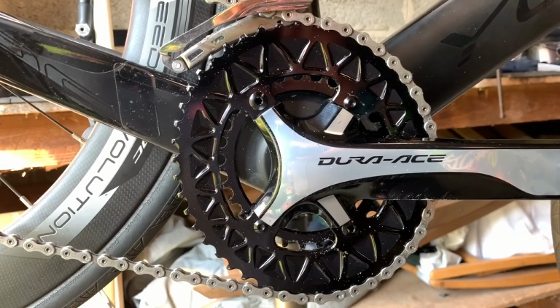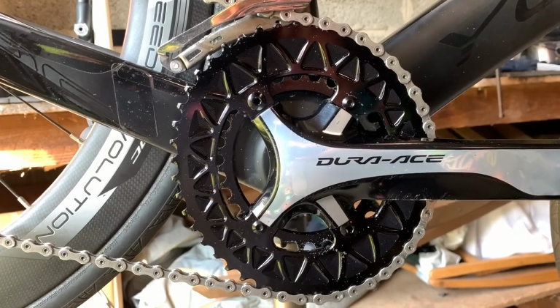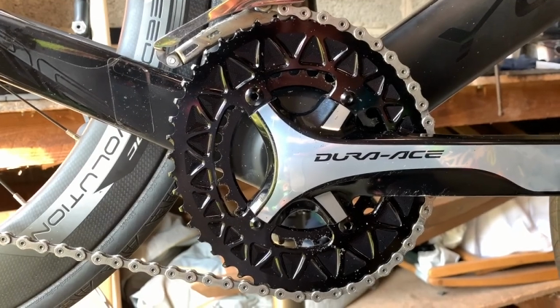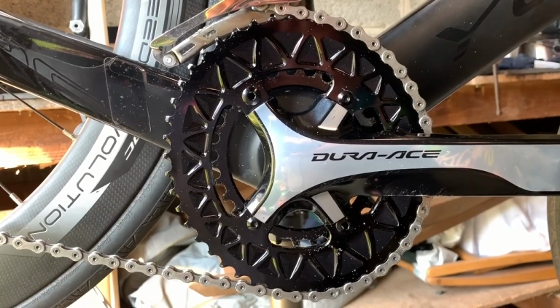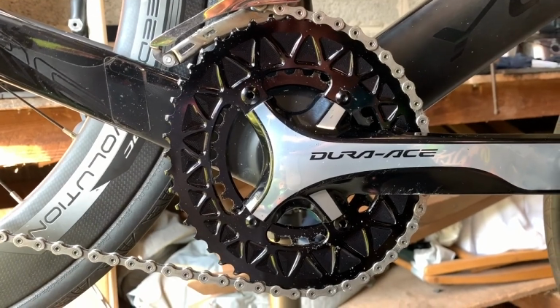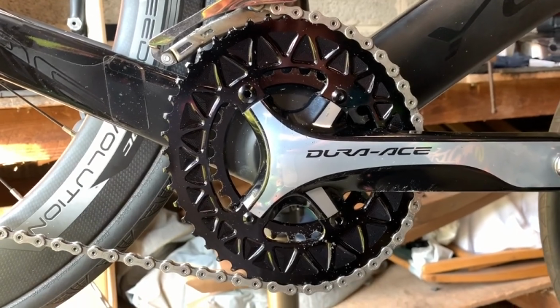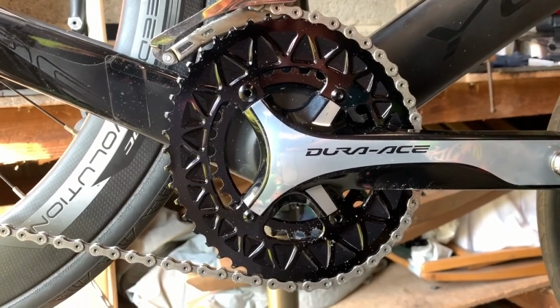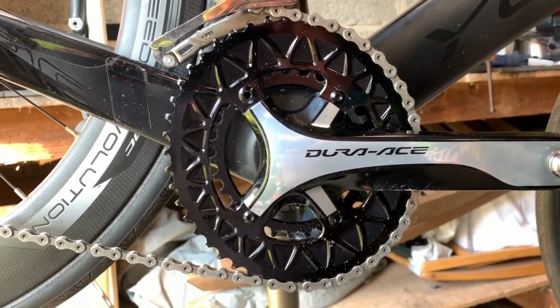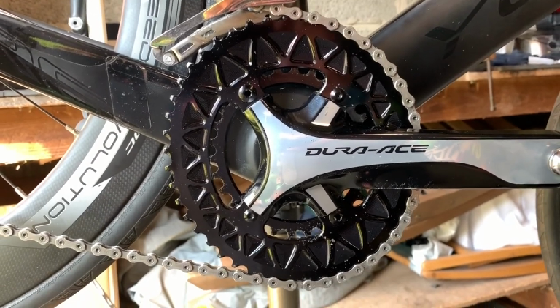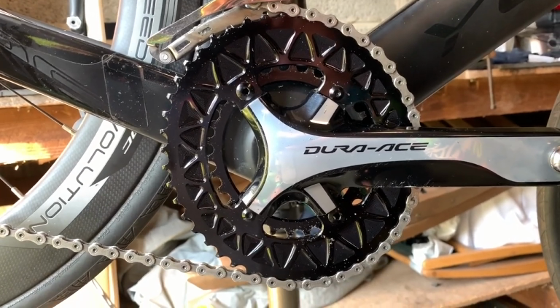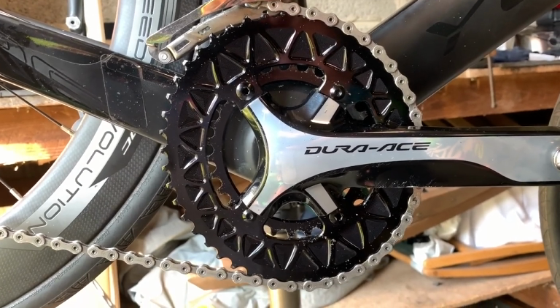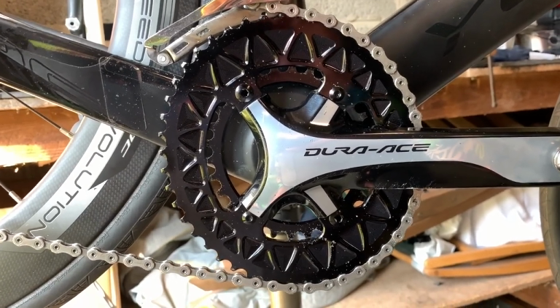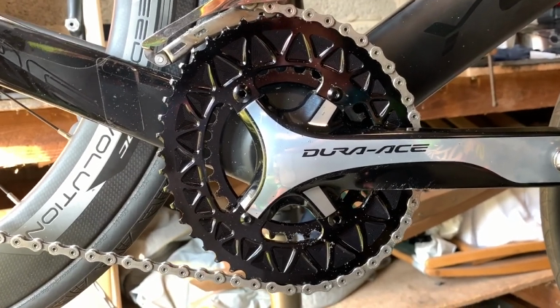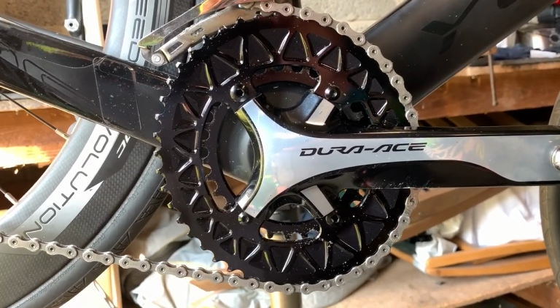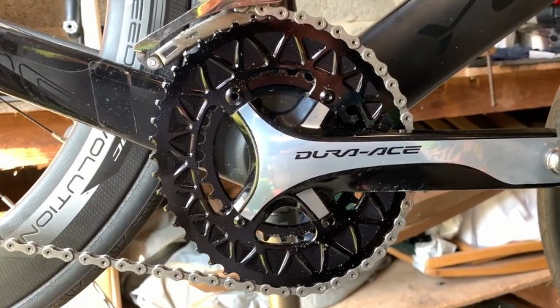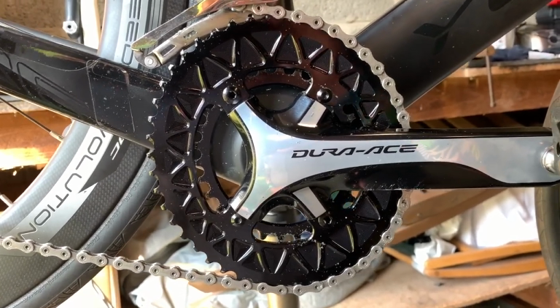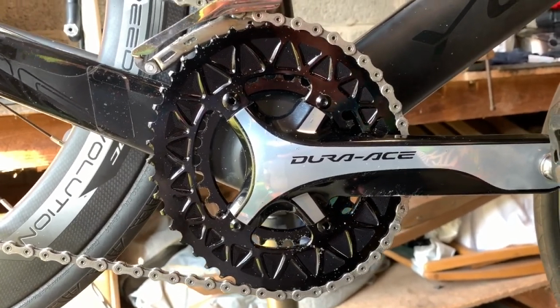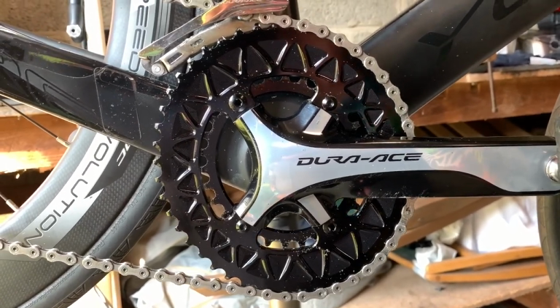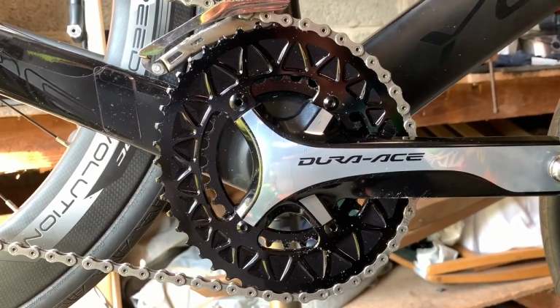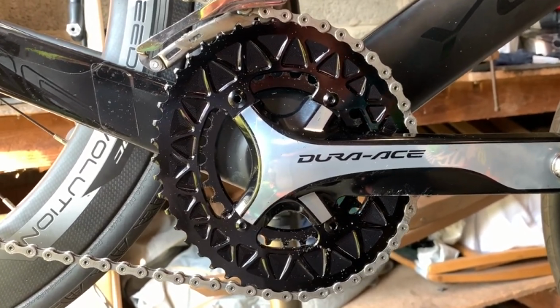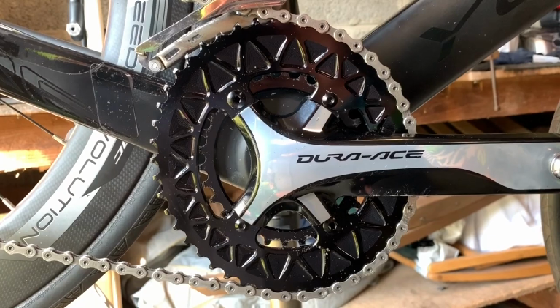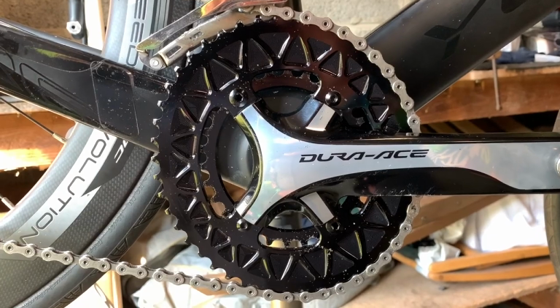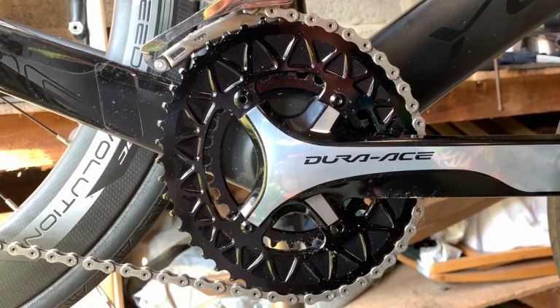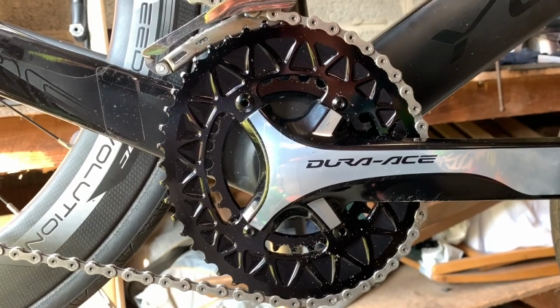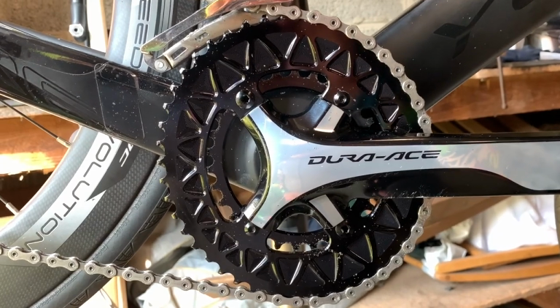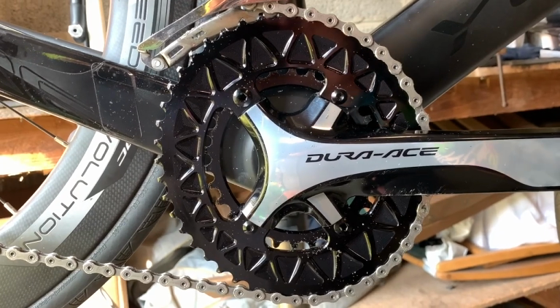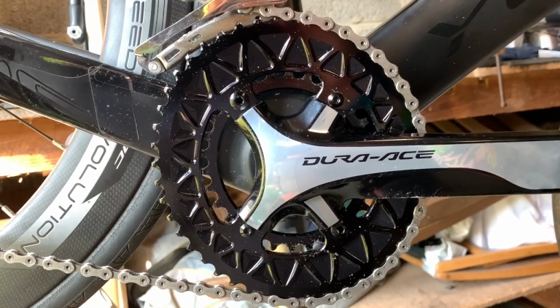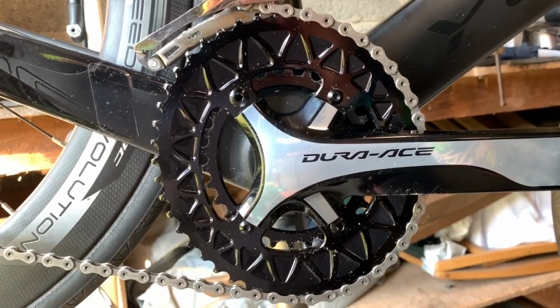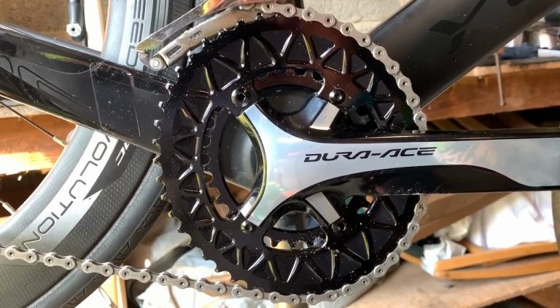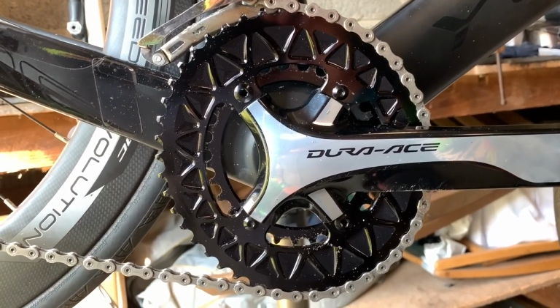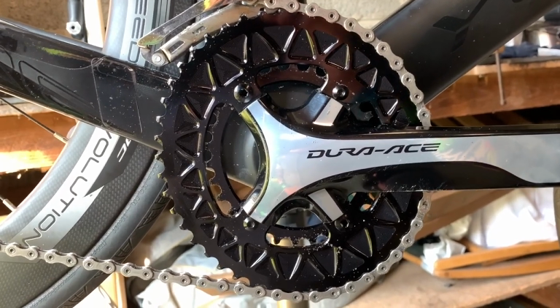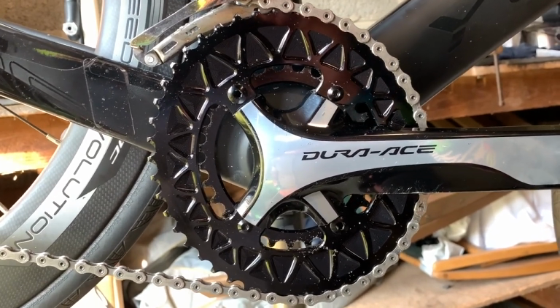Hi everyone, welcome to Kairos House. Today we've got a little update of the first ride on the Subcompact Oval Chain Rings.